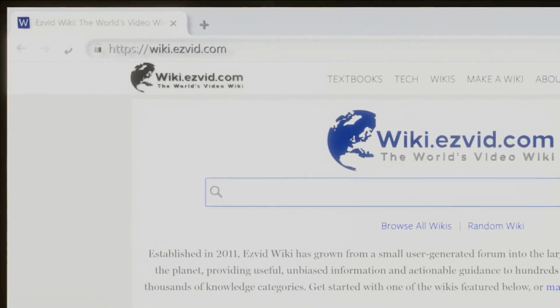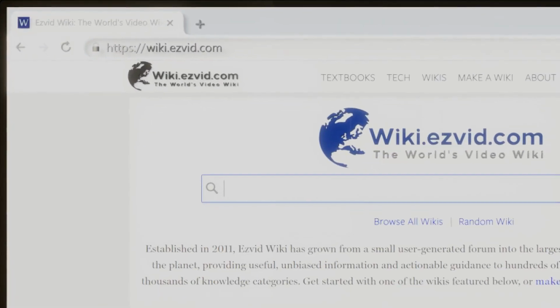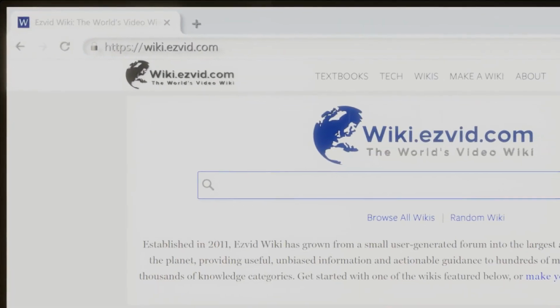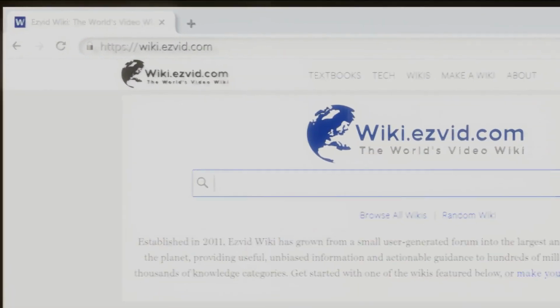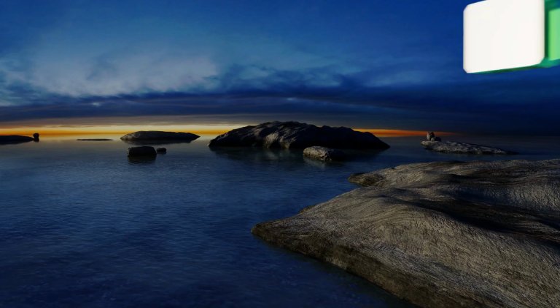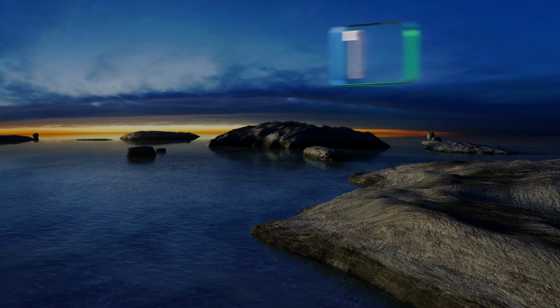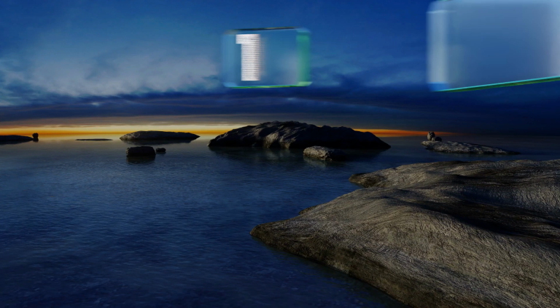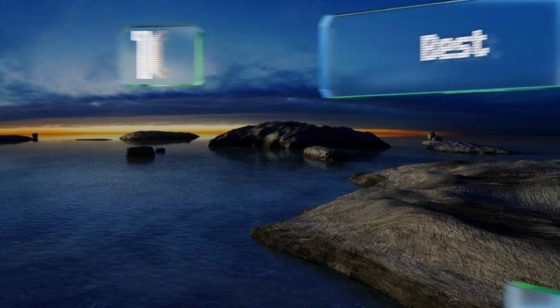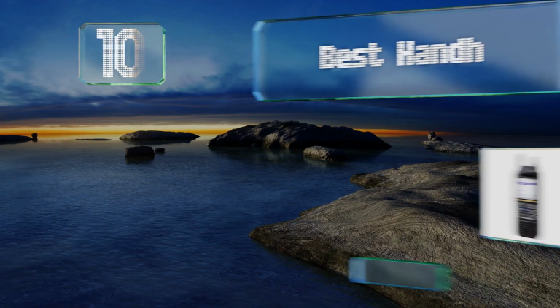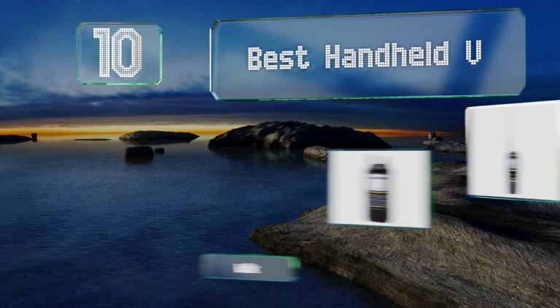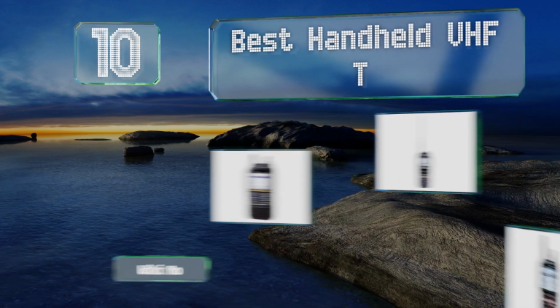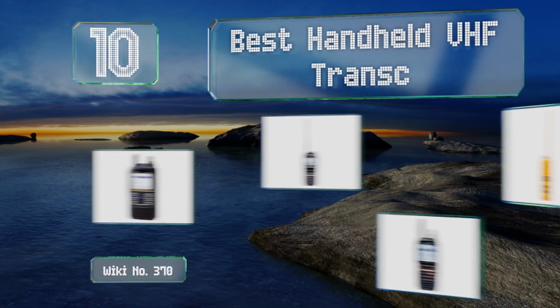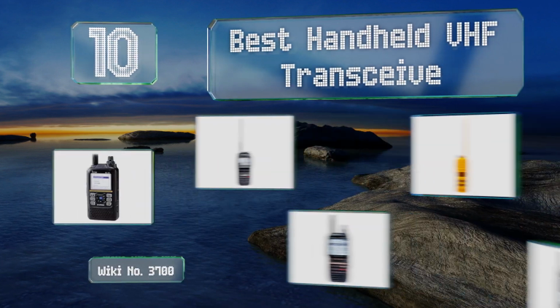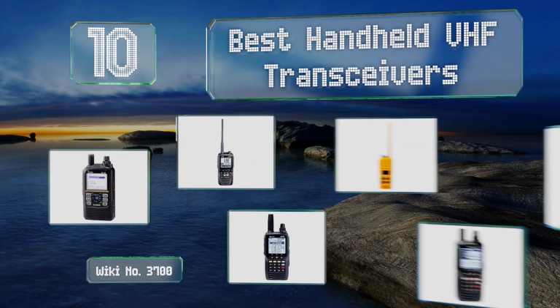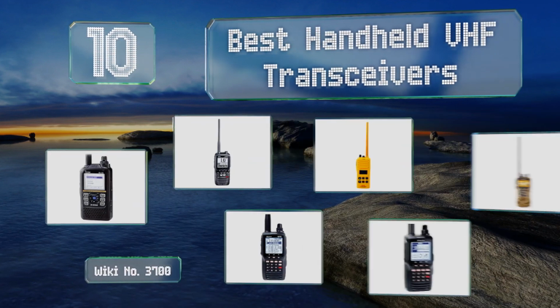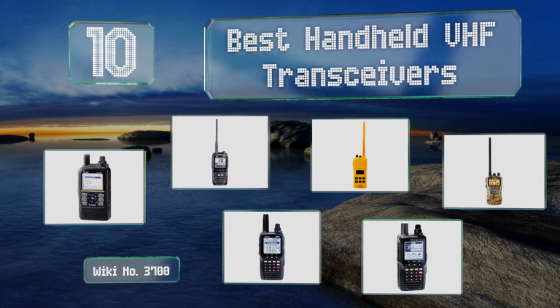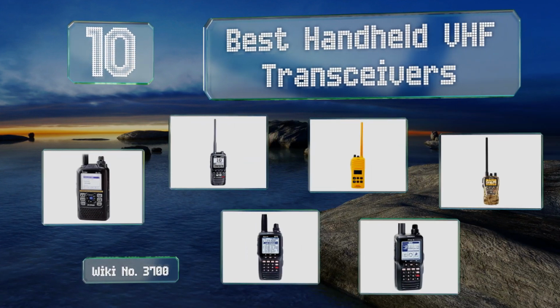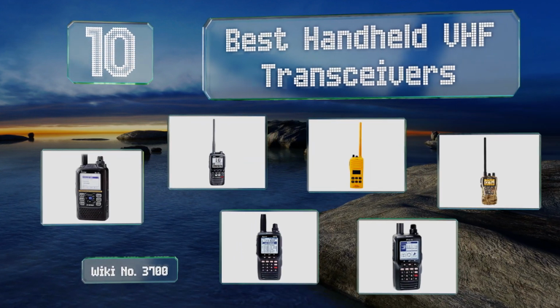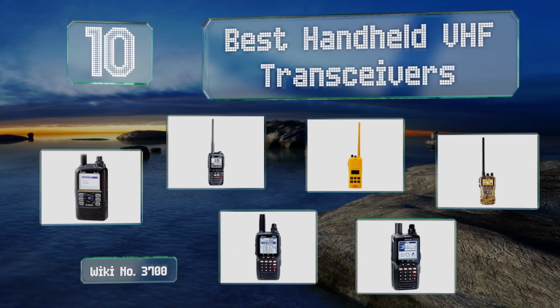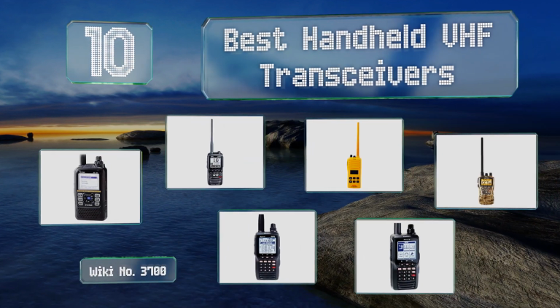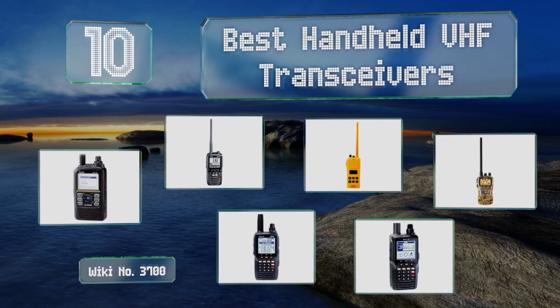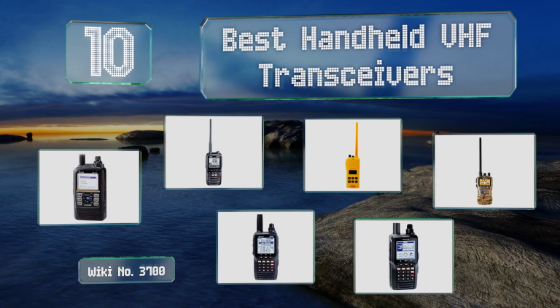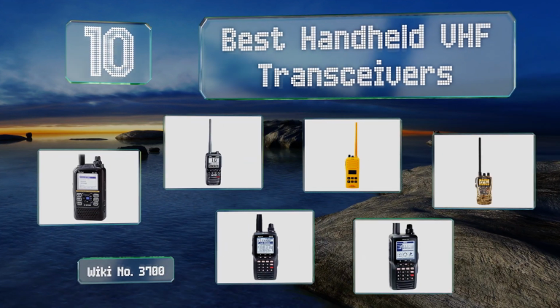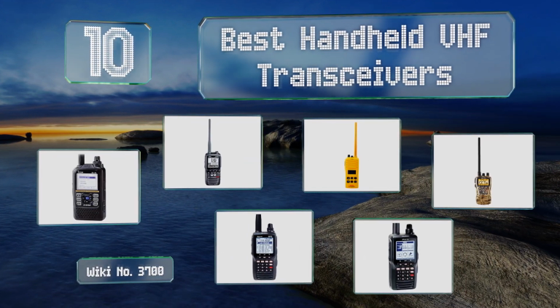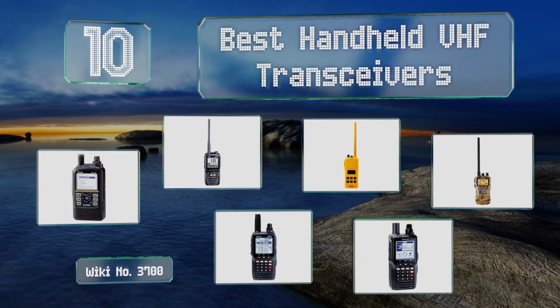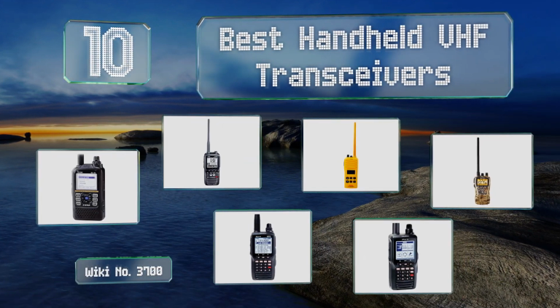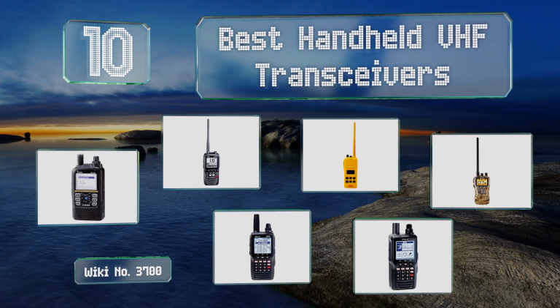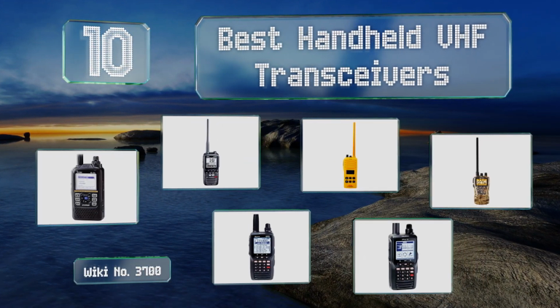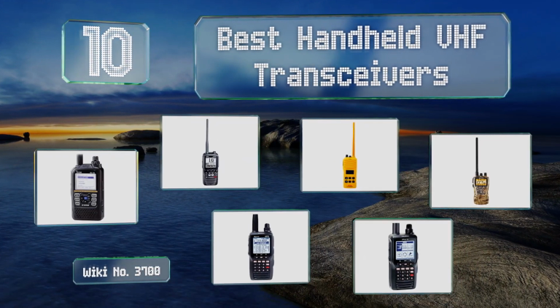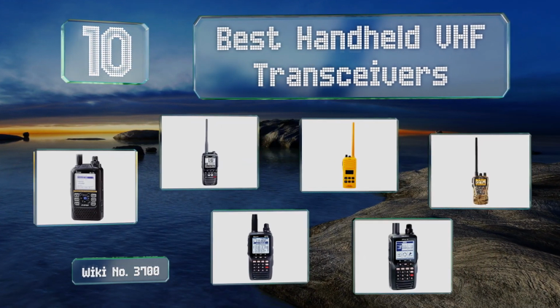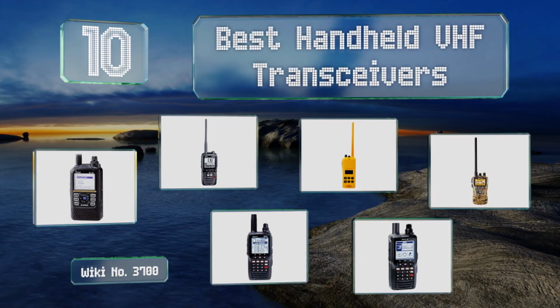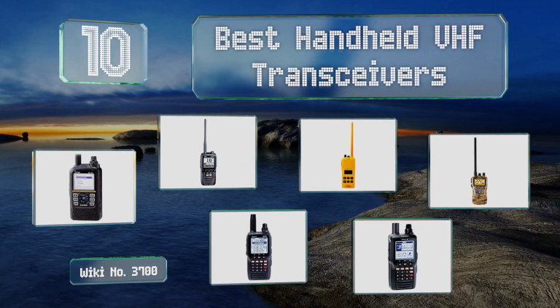EasyVid presents the 10 best handheld VHF transceivers. Let's get started with the list.